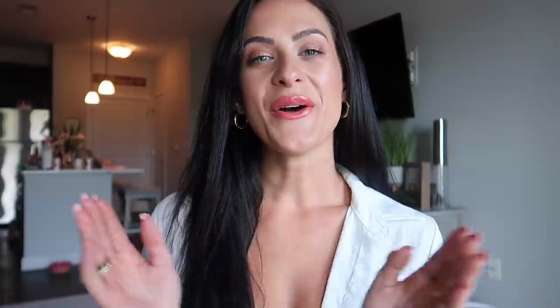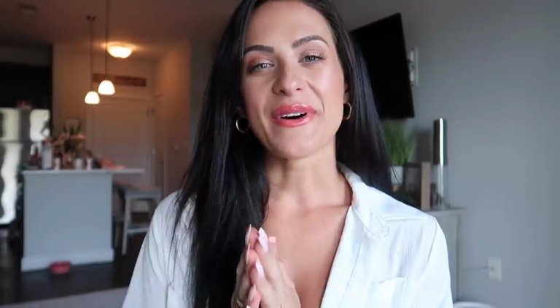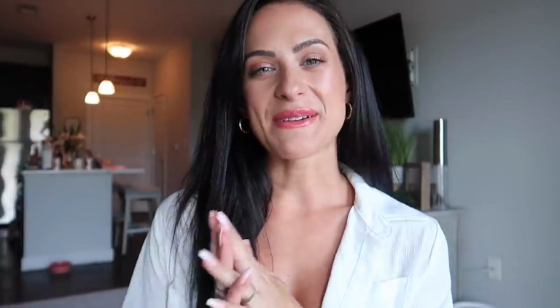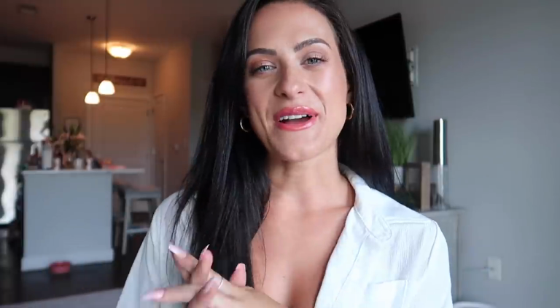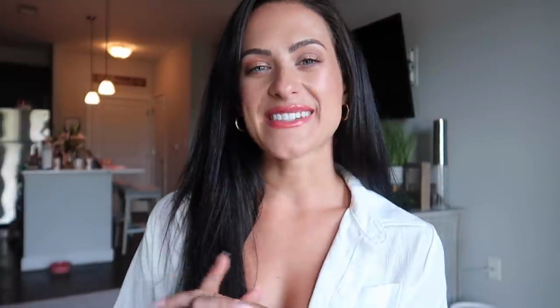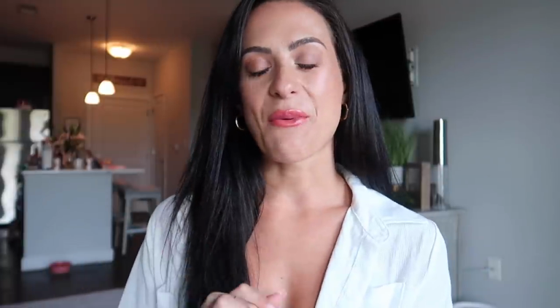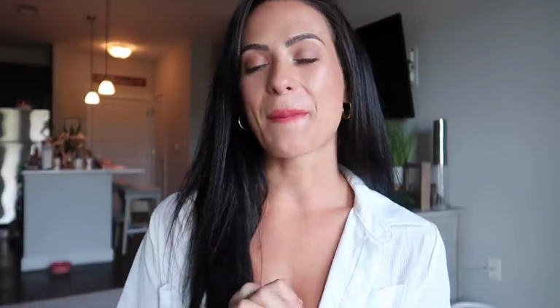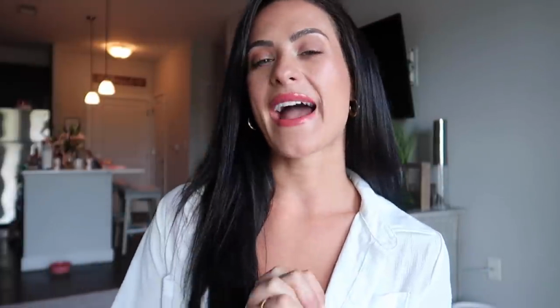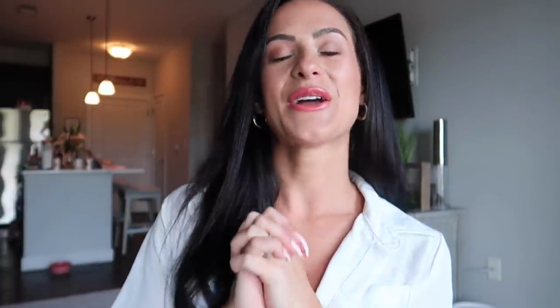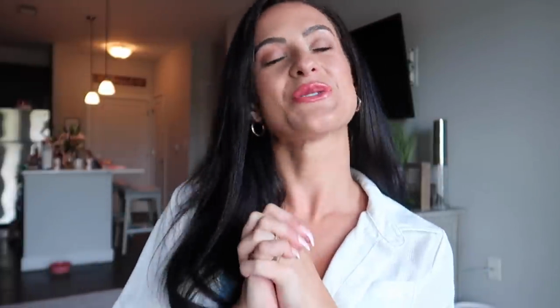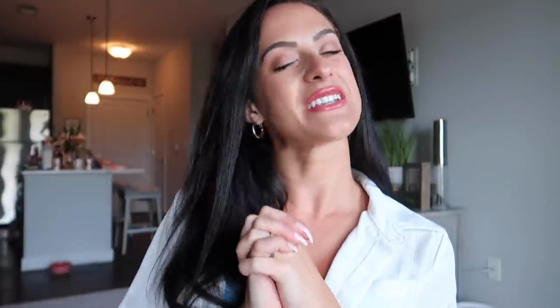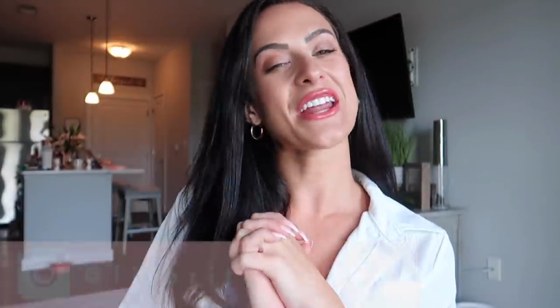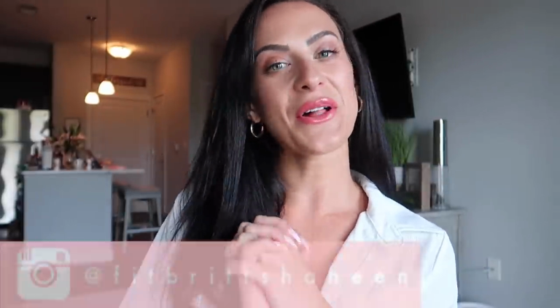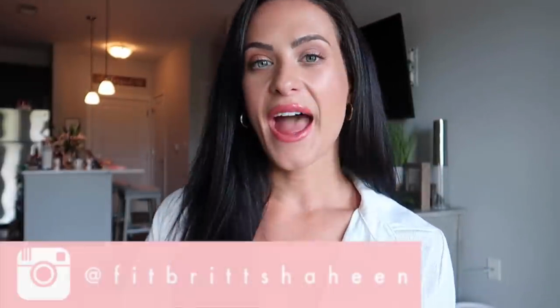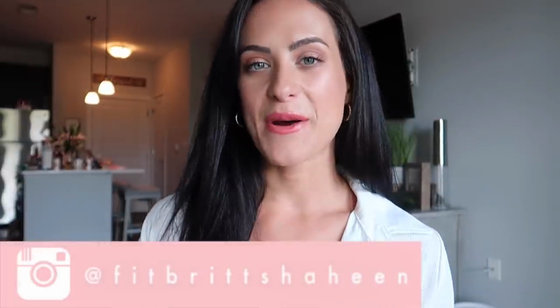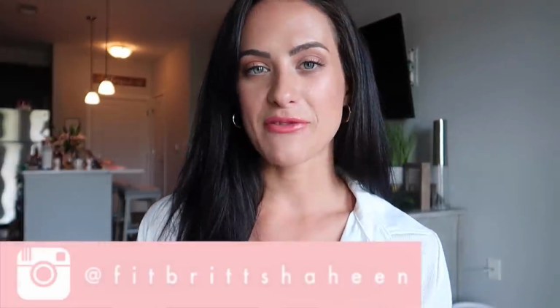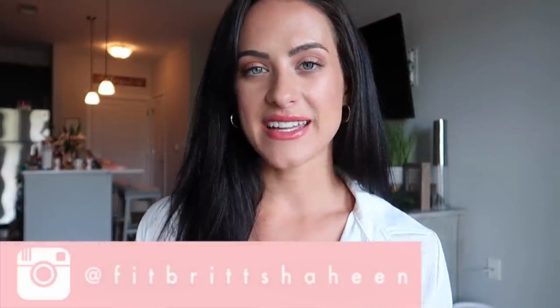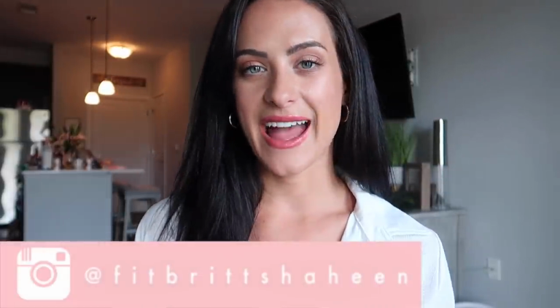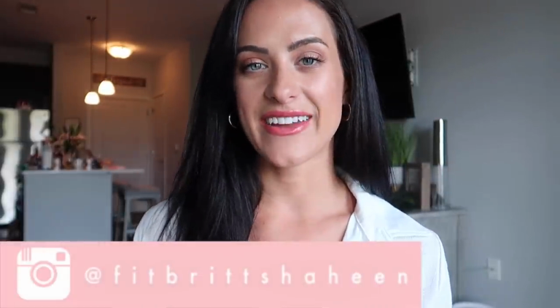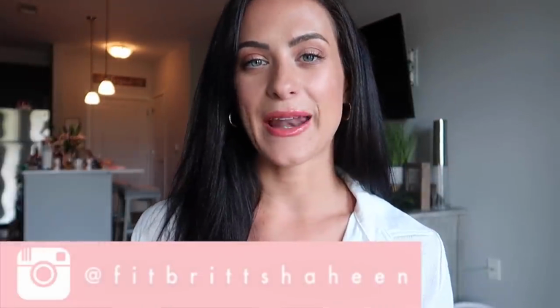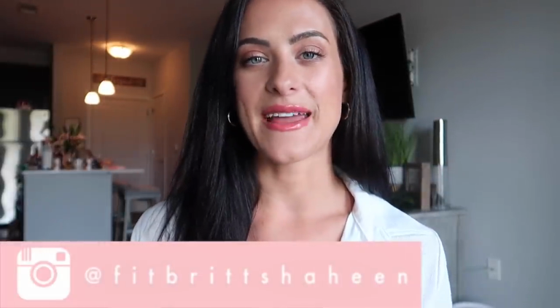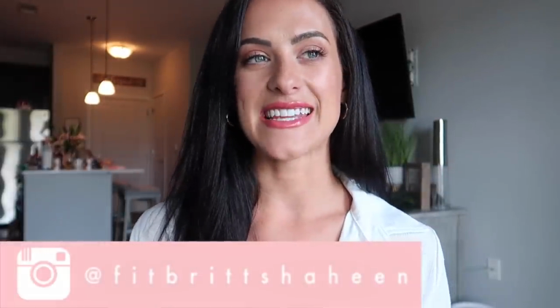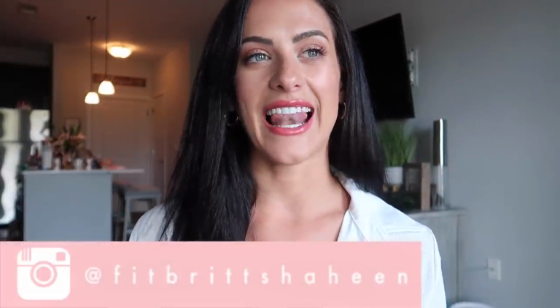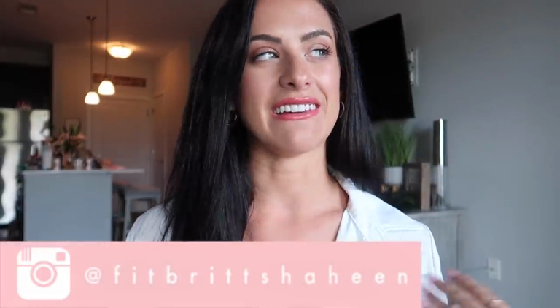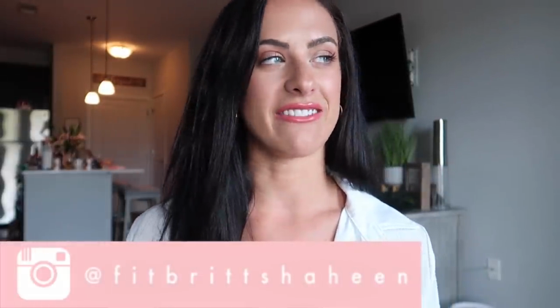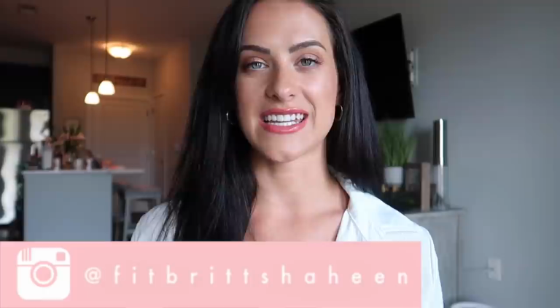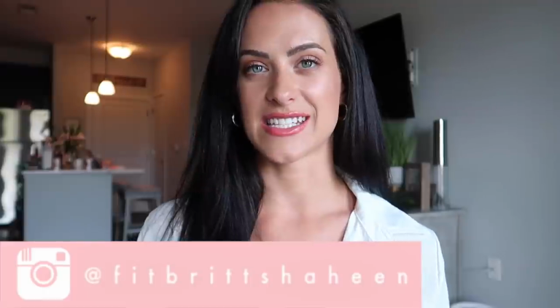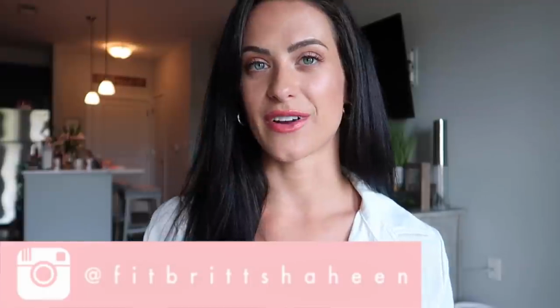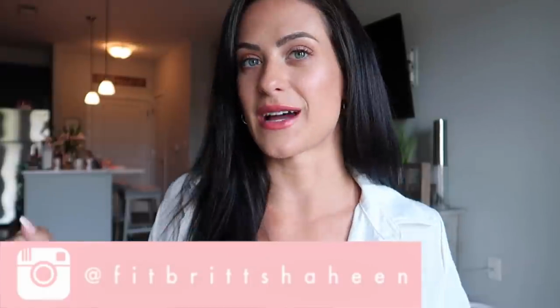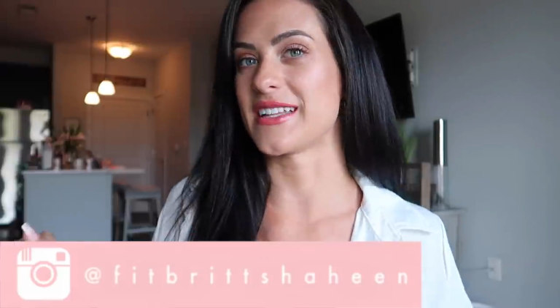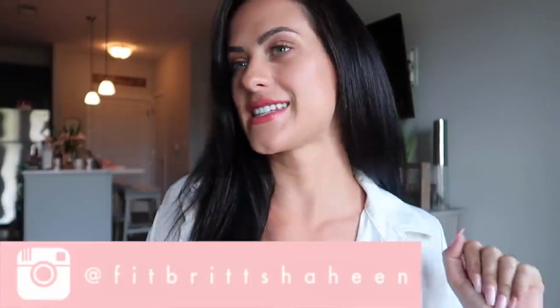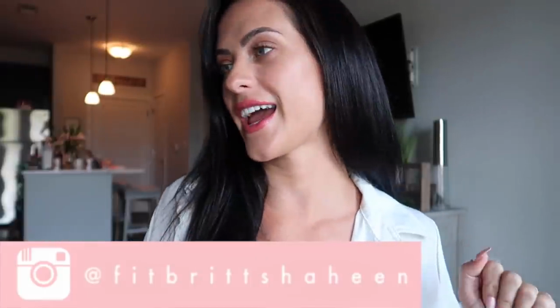What is up you guys? Welcome back to my channel. I hope everybody is having an amazing, lovely, fantastic, fontabulous day.